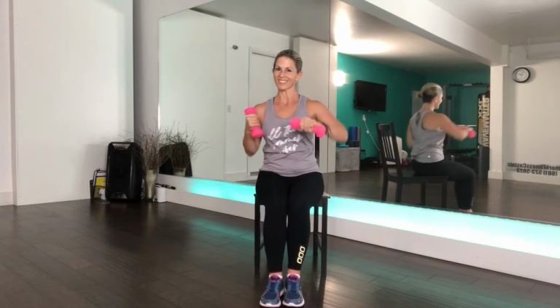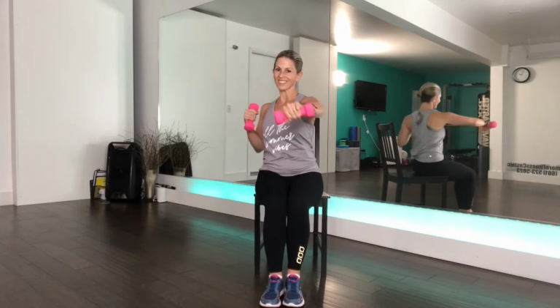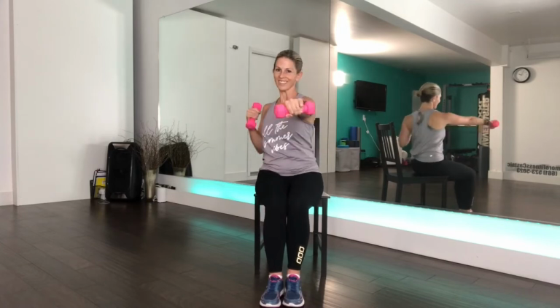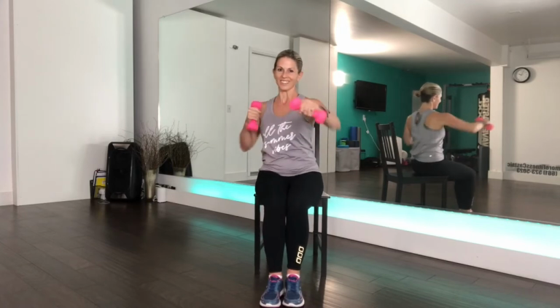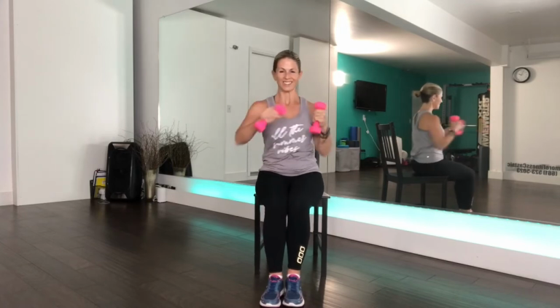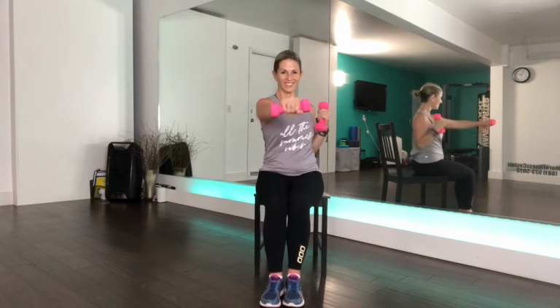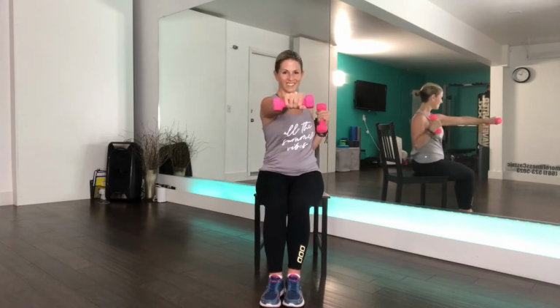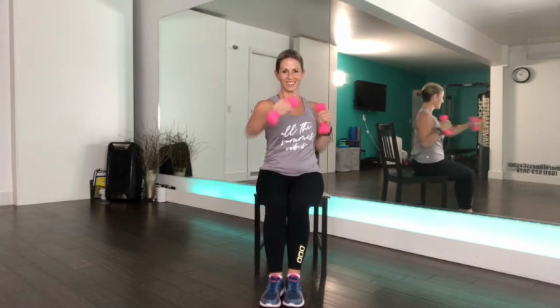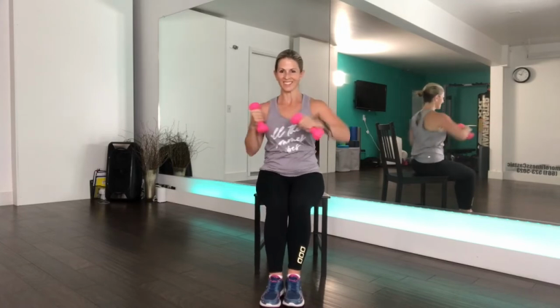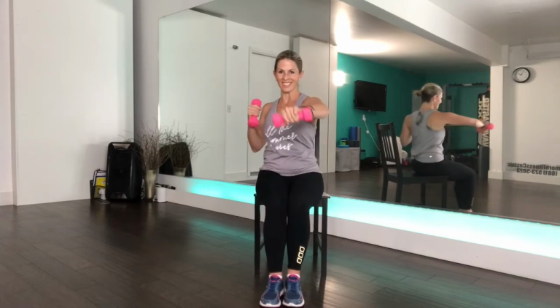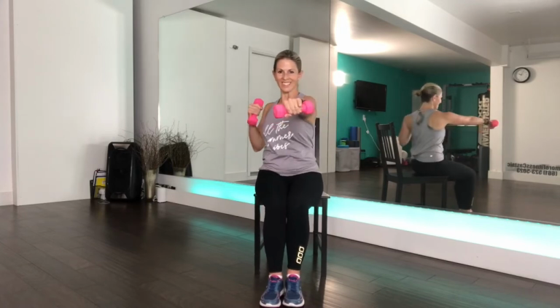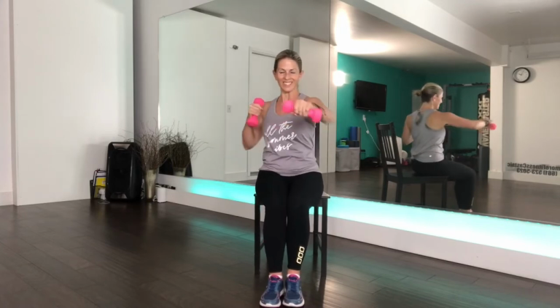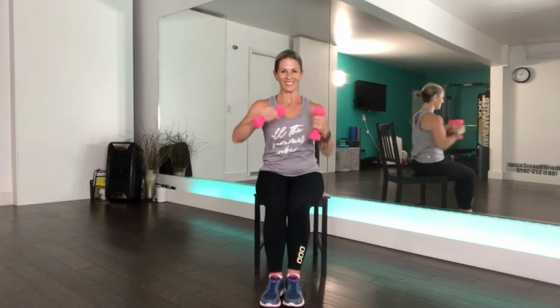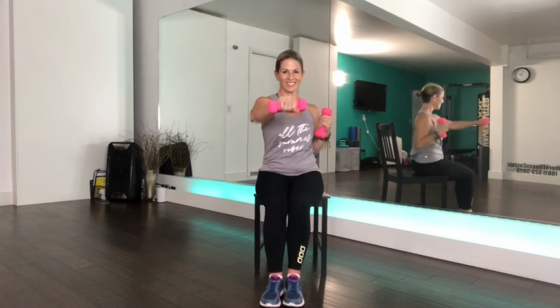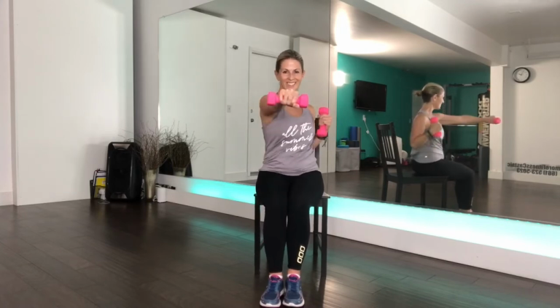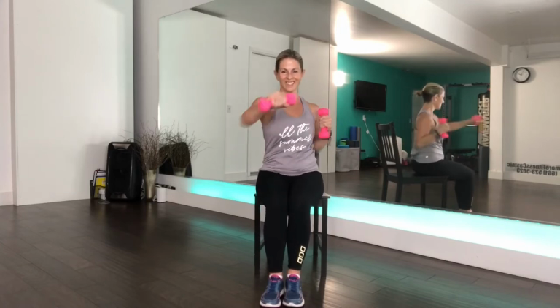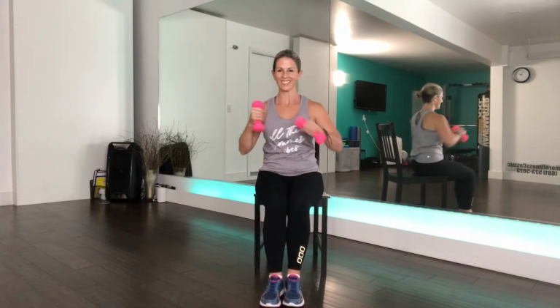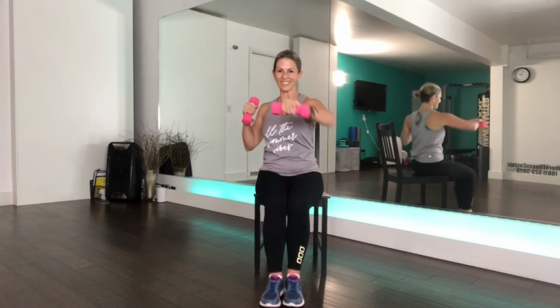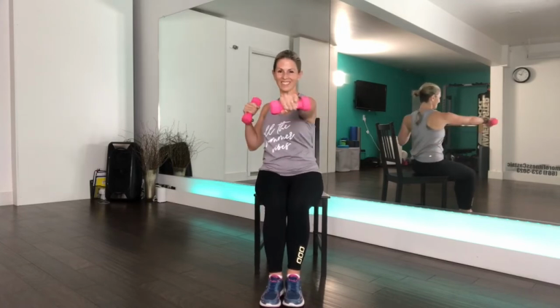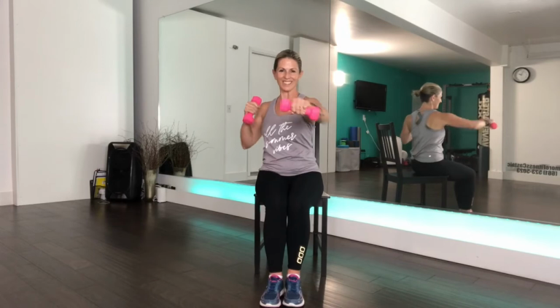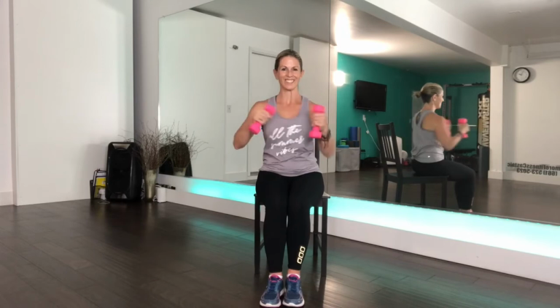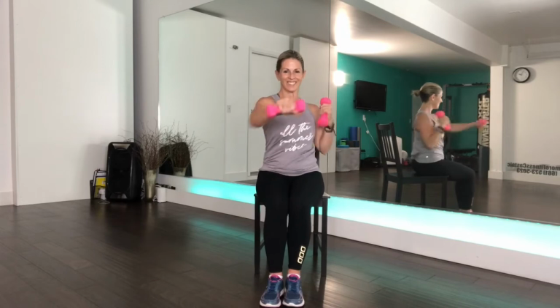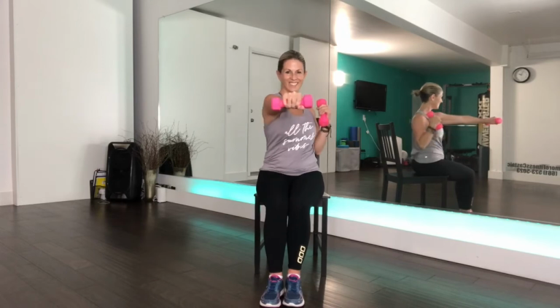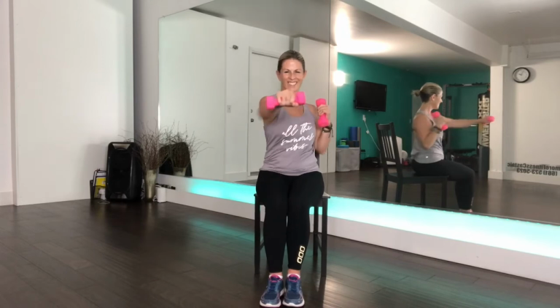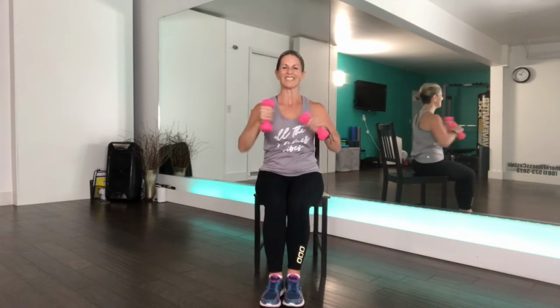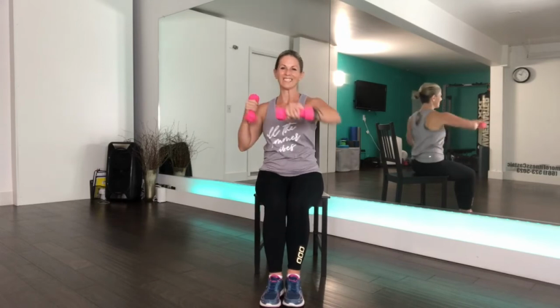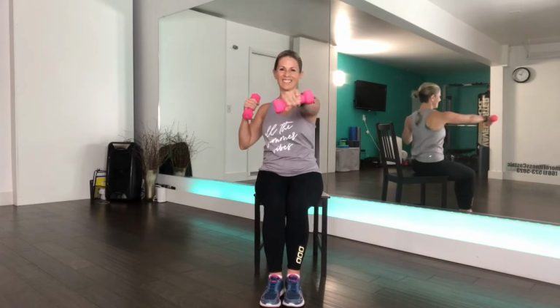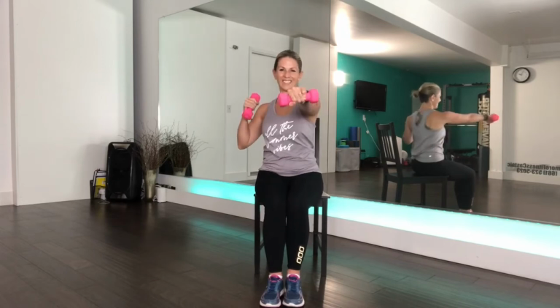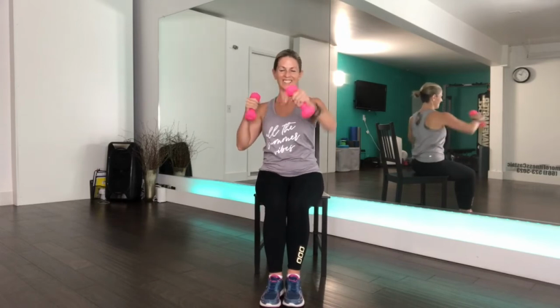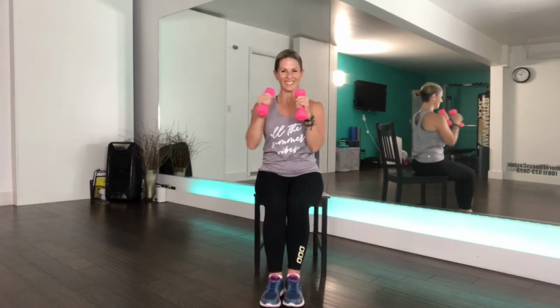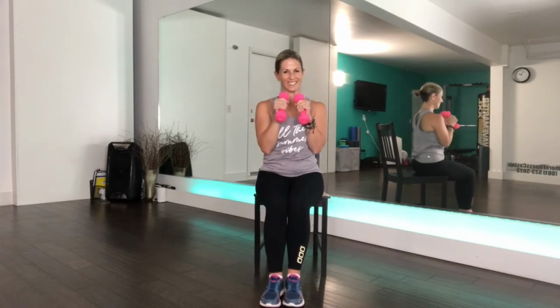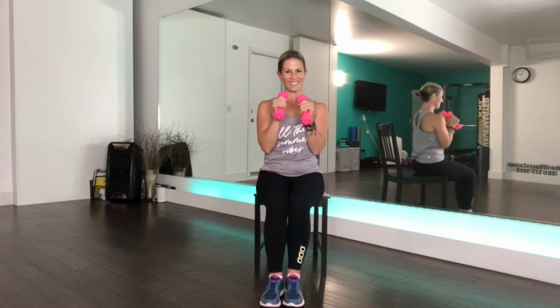Eight, seven, six, five, four more, three, and two, and one. That was great.